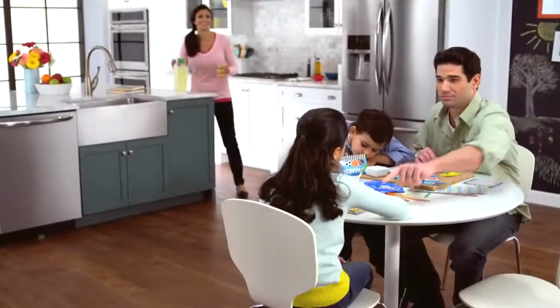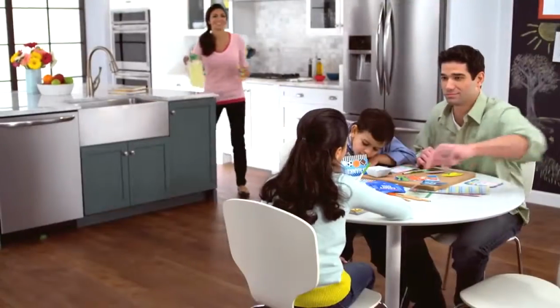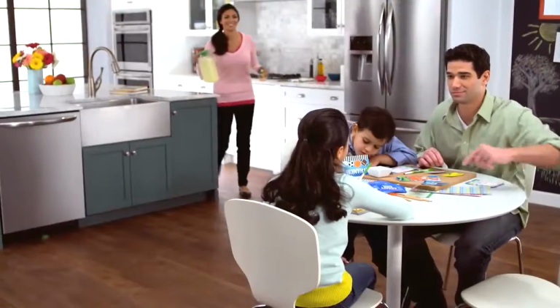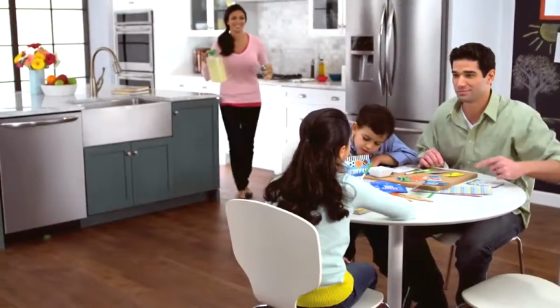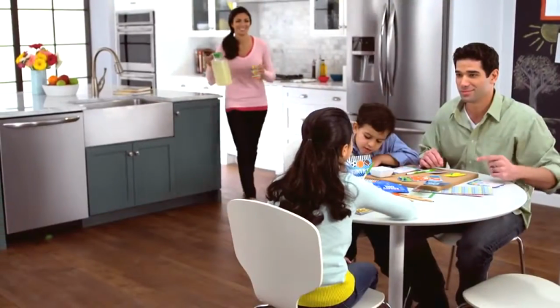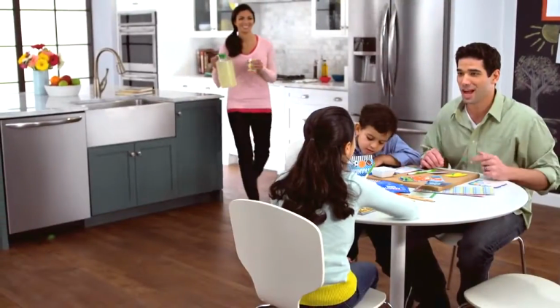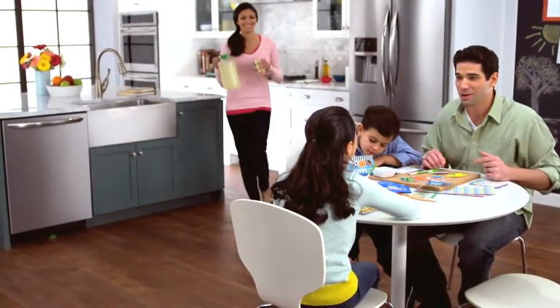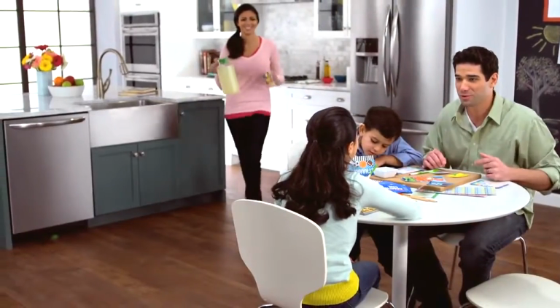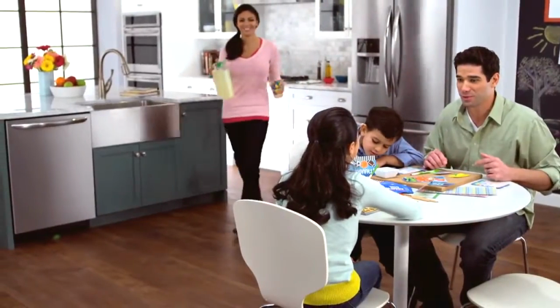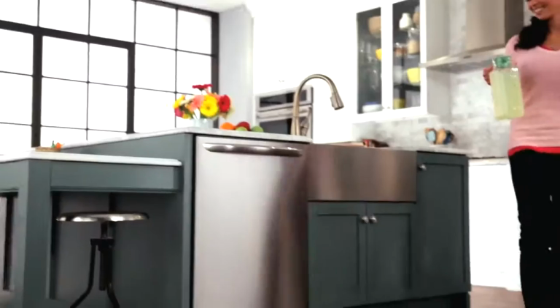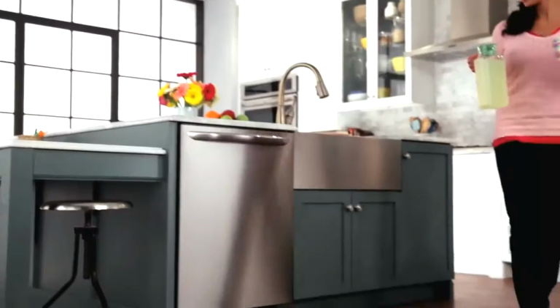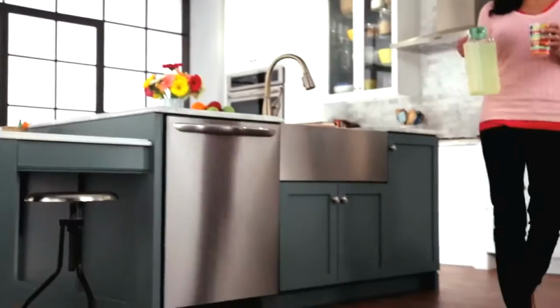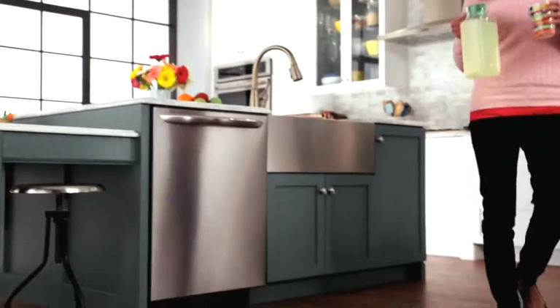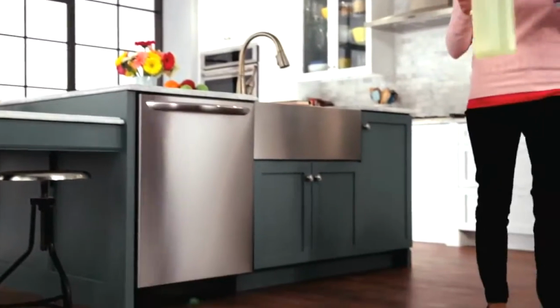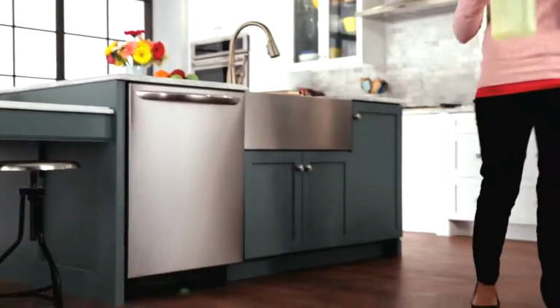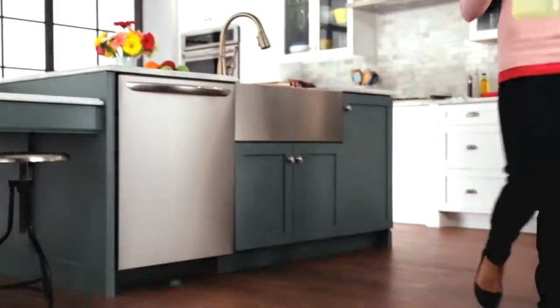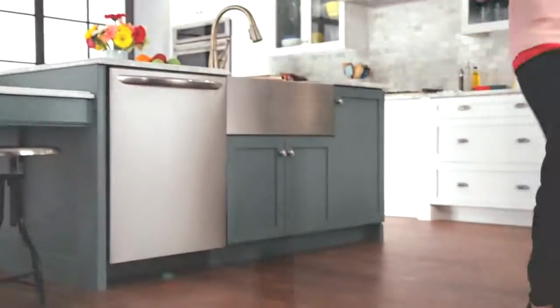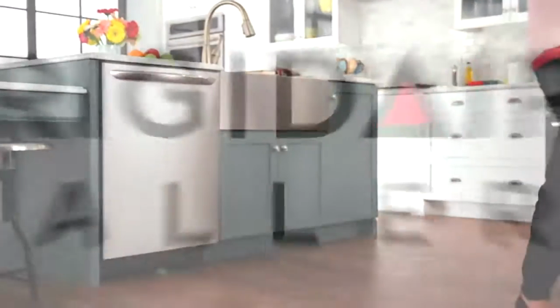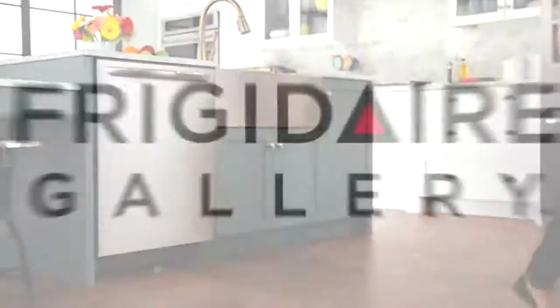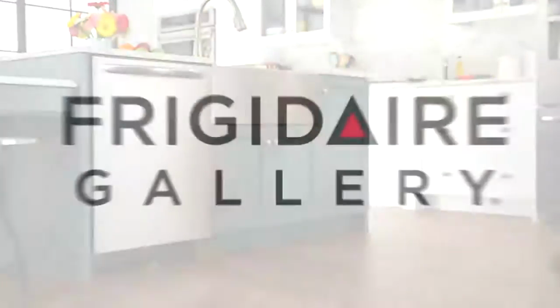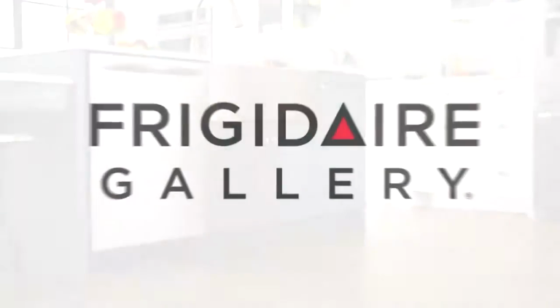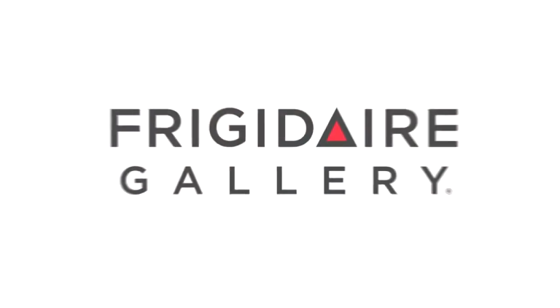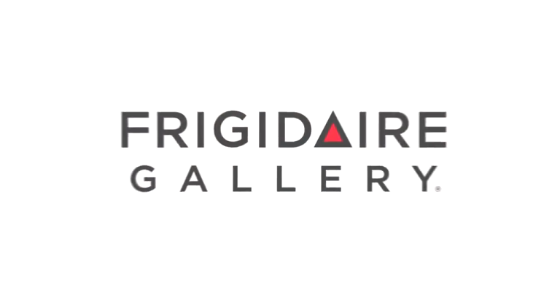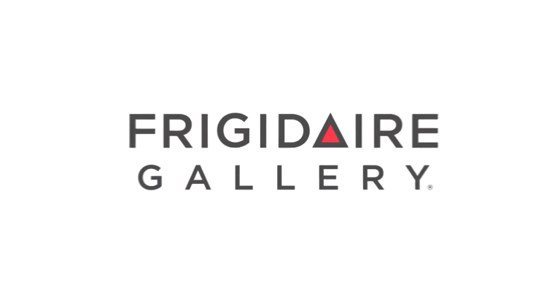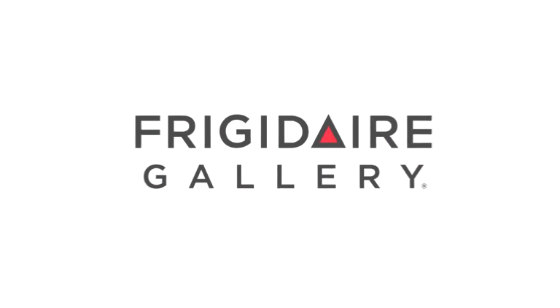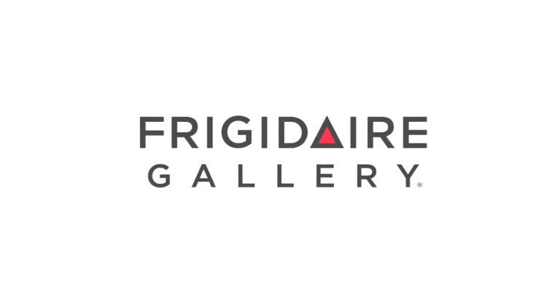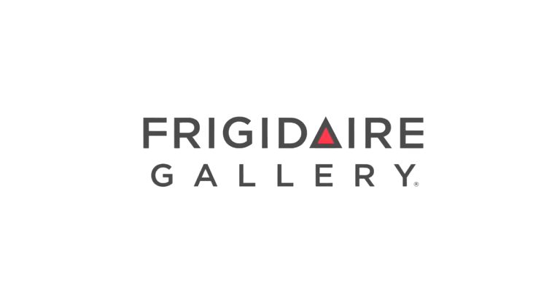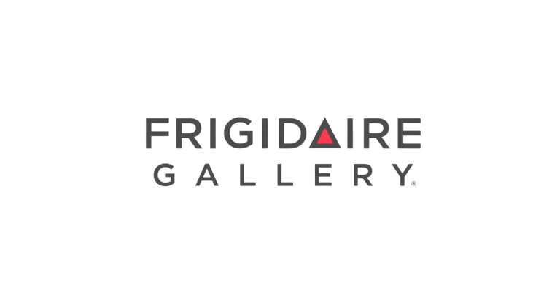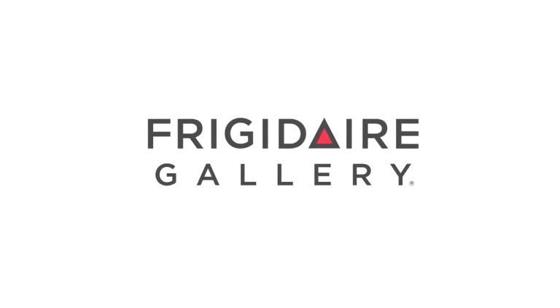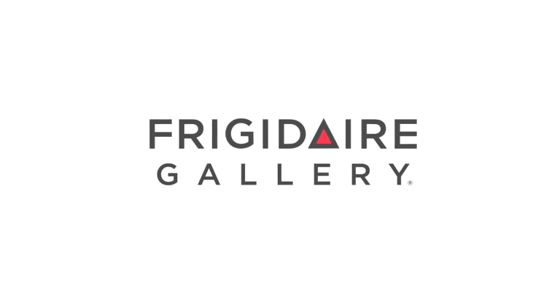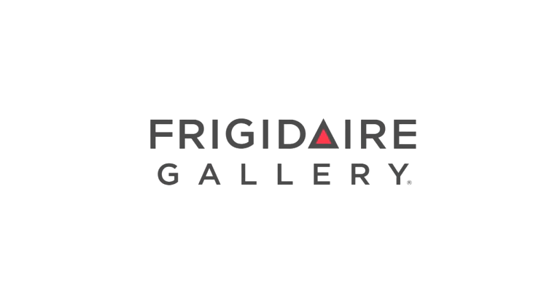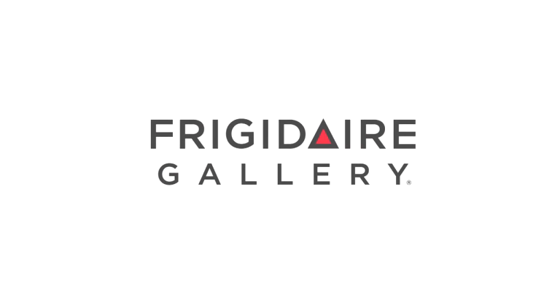The Frigidaire Gallery Dishwasher. One wash, one dry, one time.